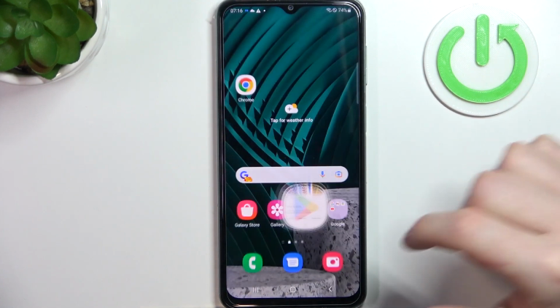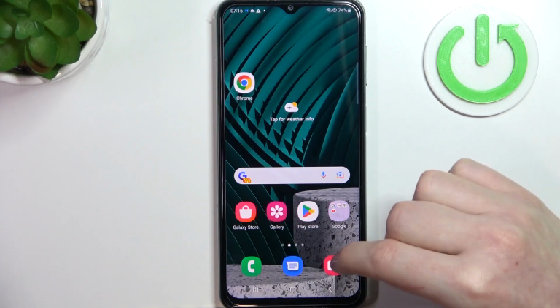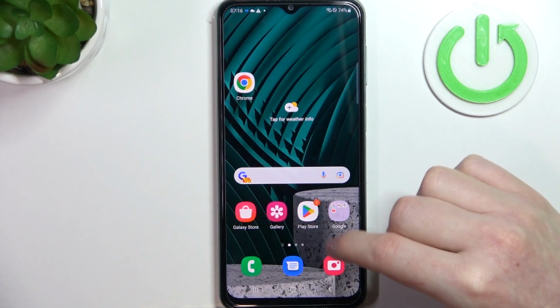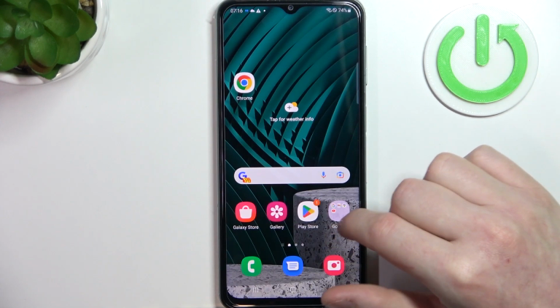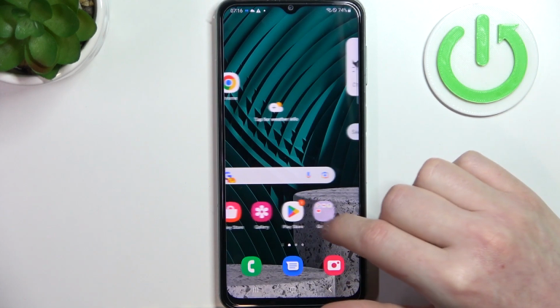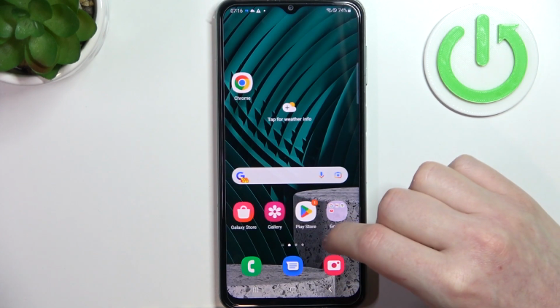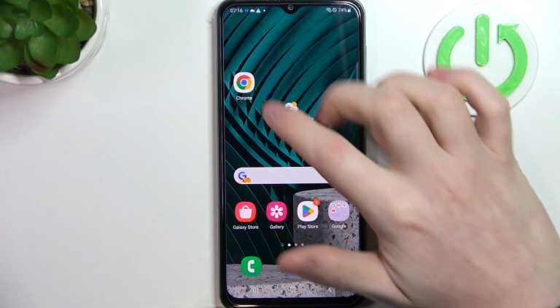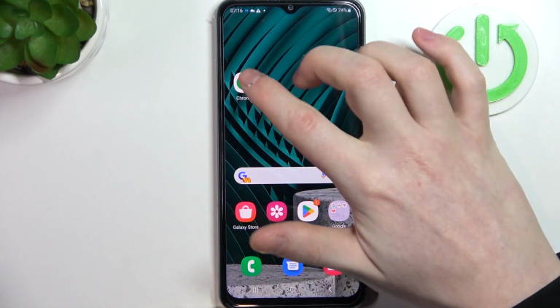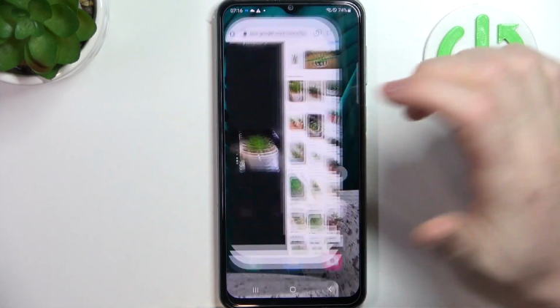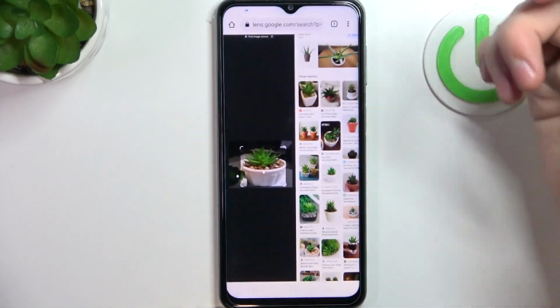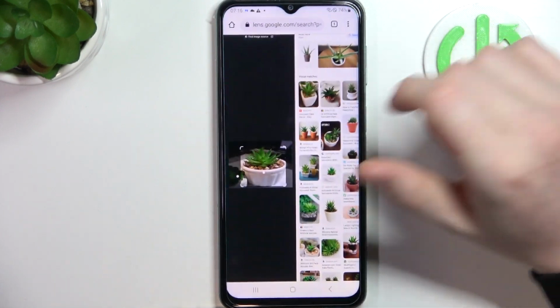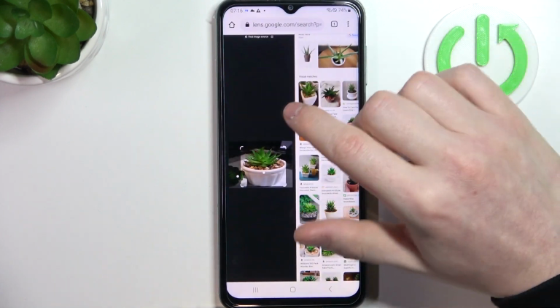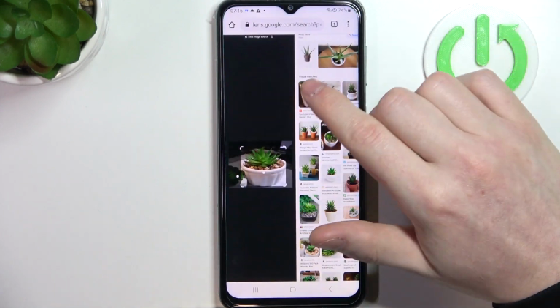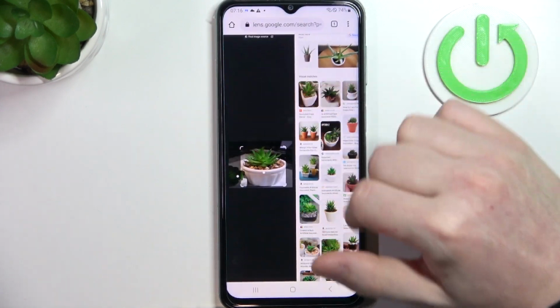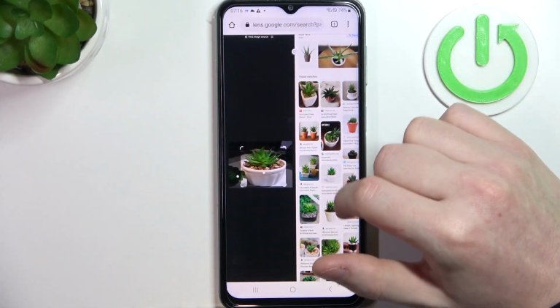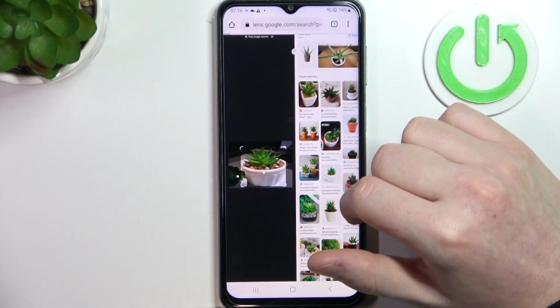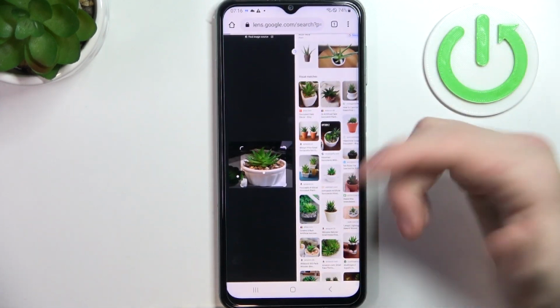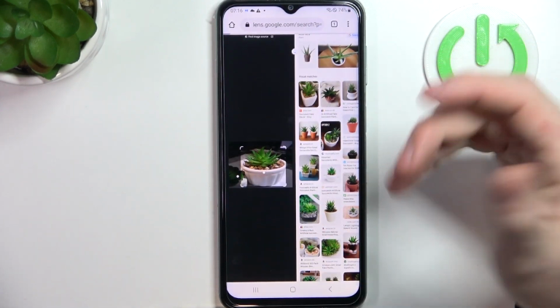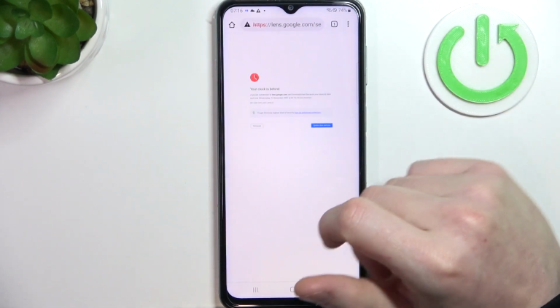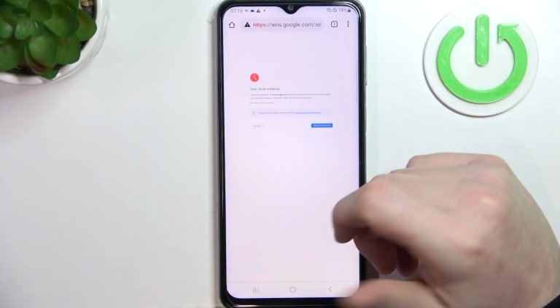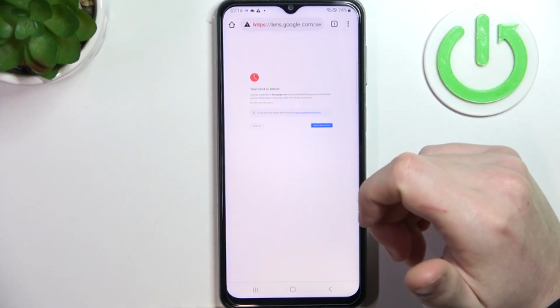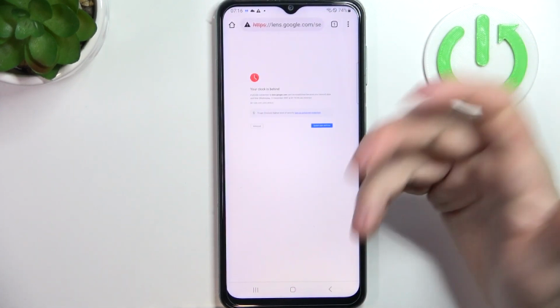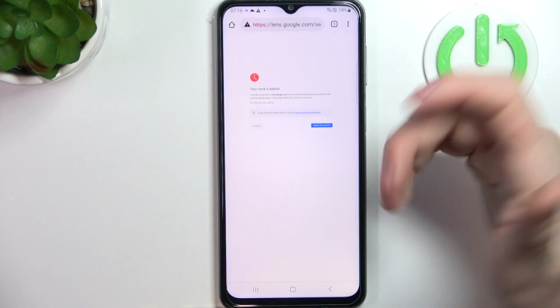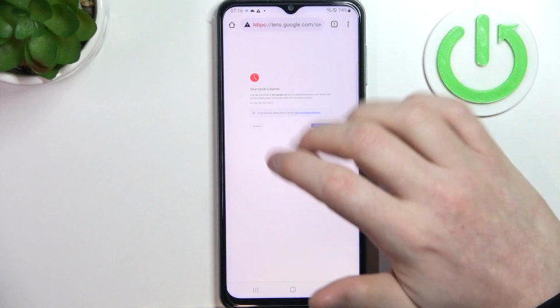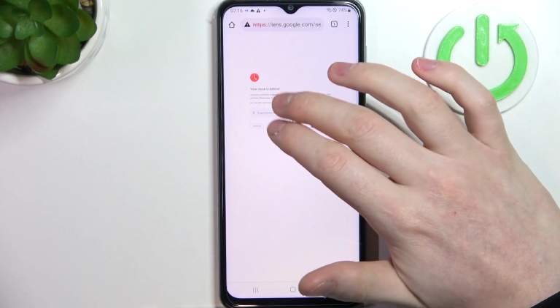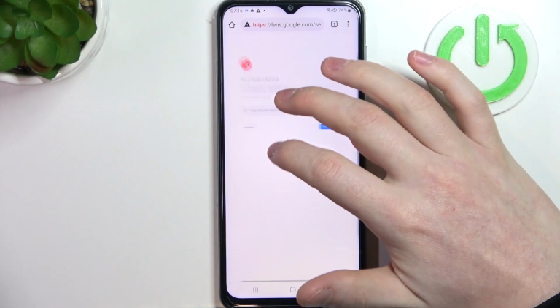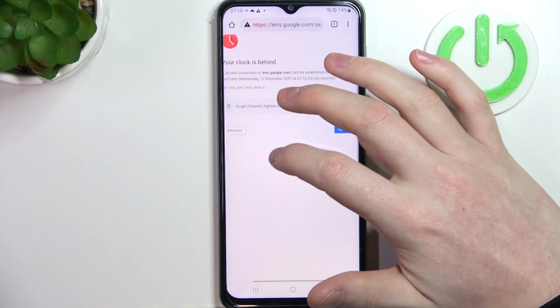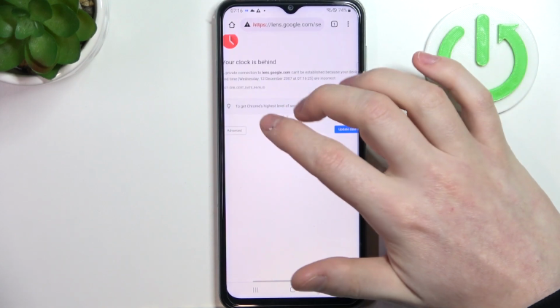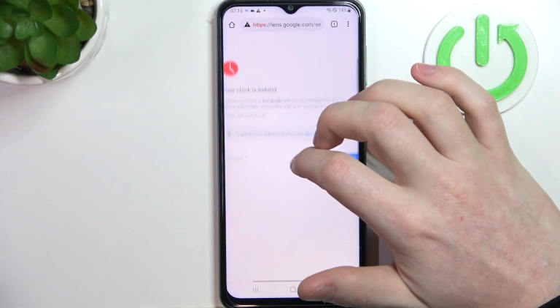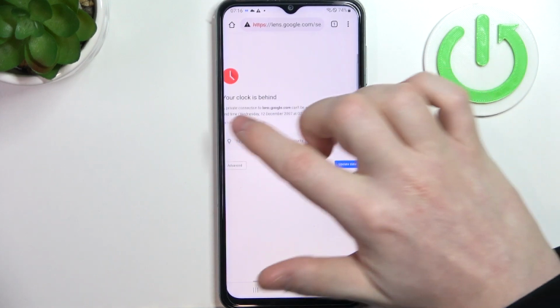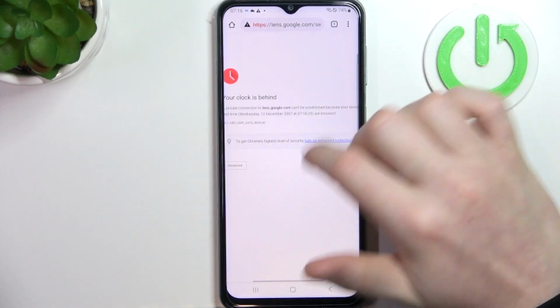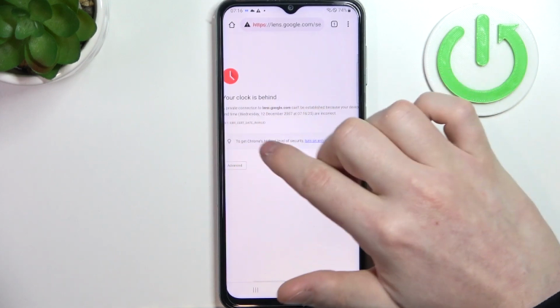Now let's move on to Google Chrome as the browser. Here we can refresh or open any website, and here we have this error.